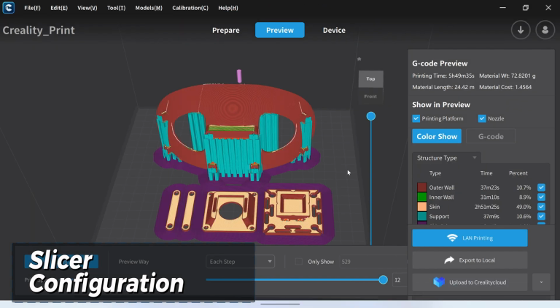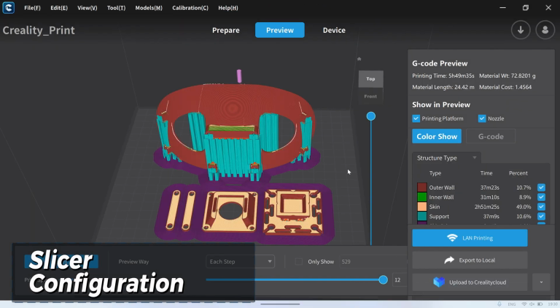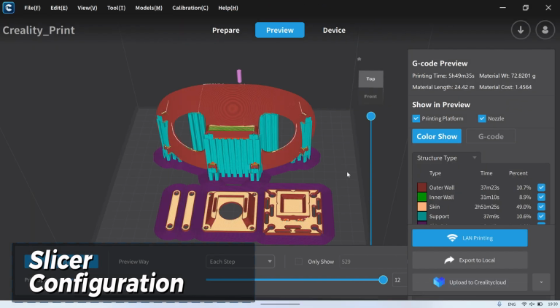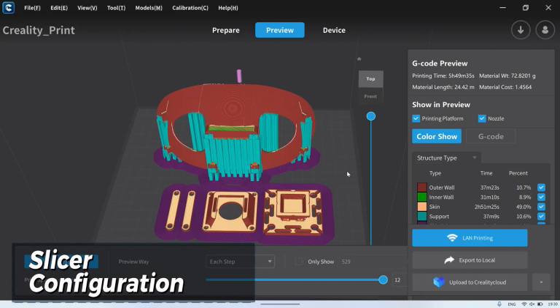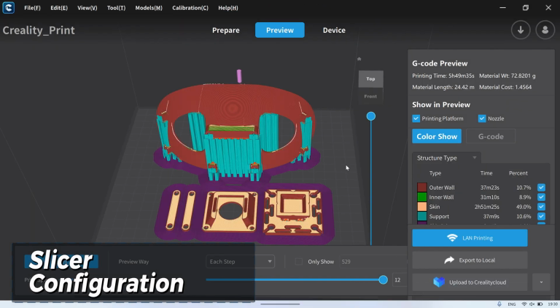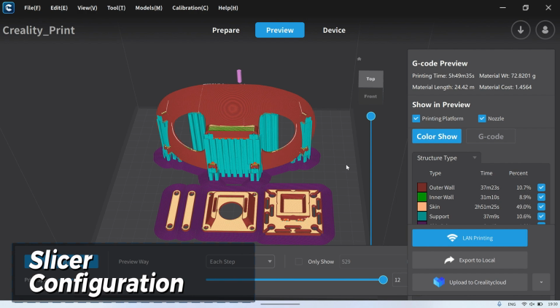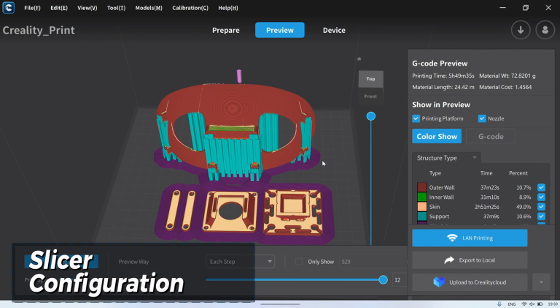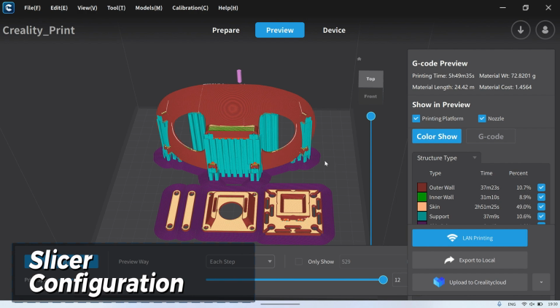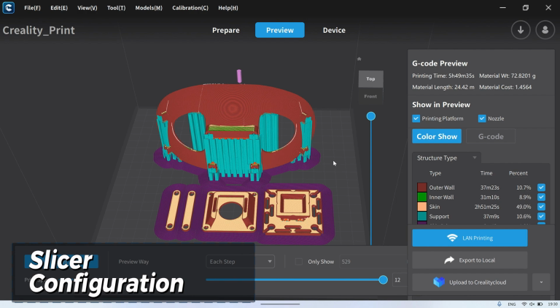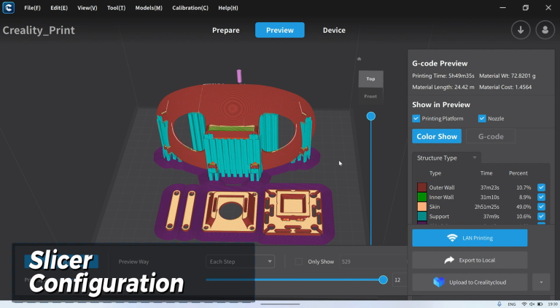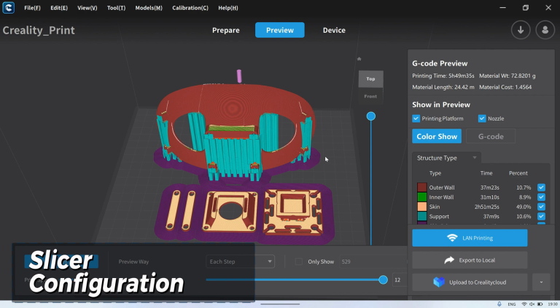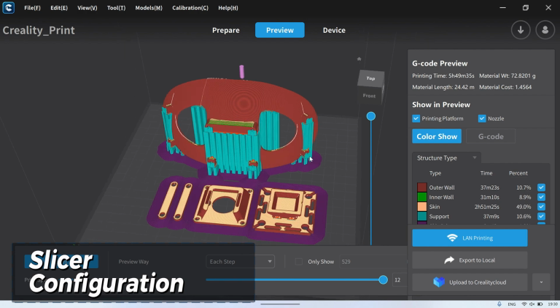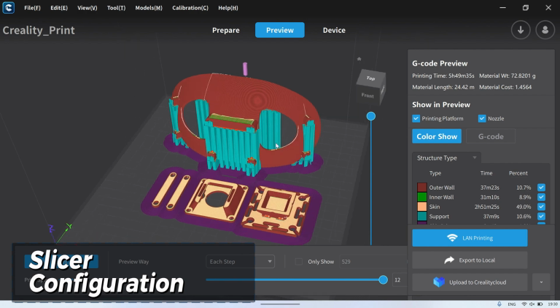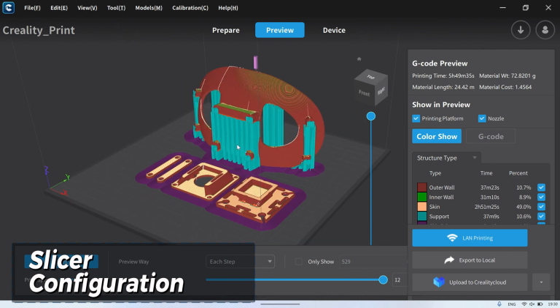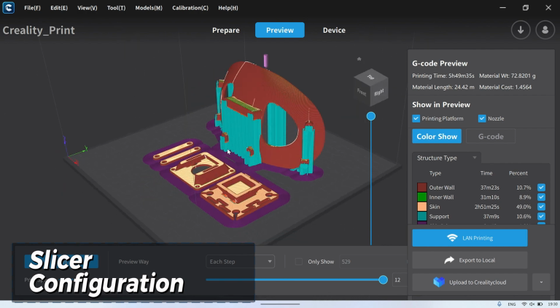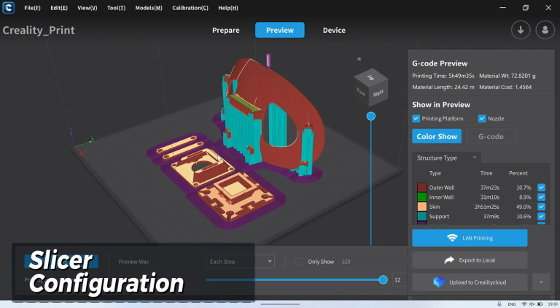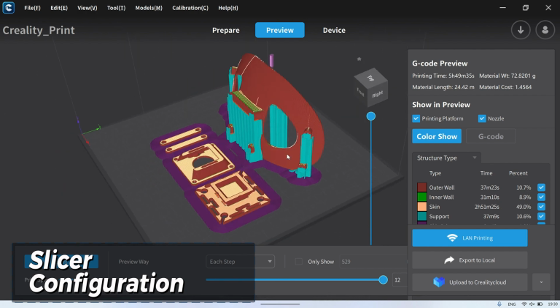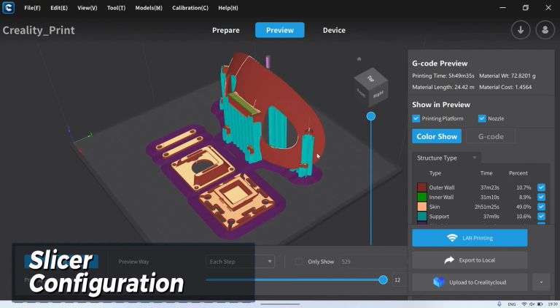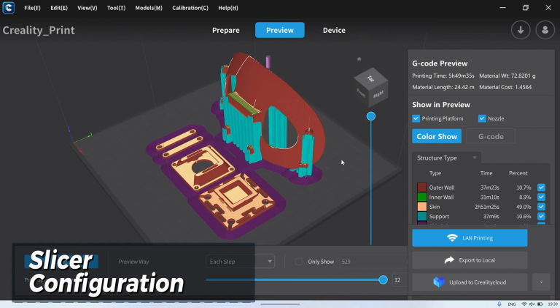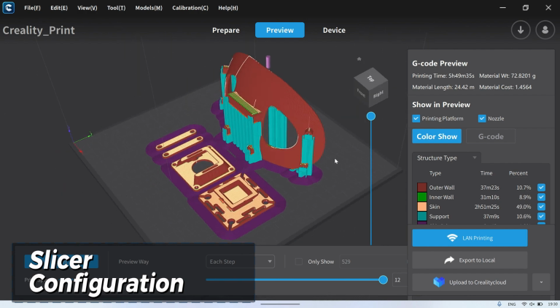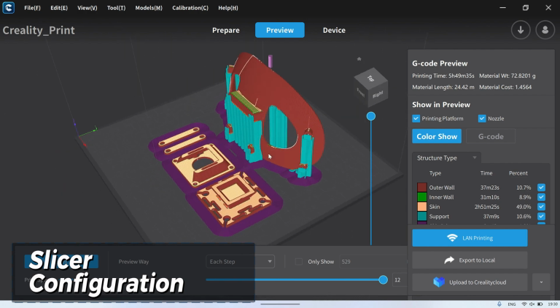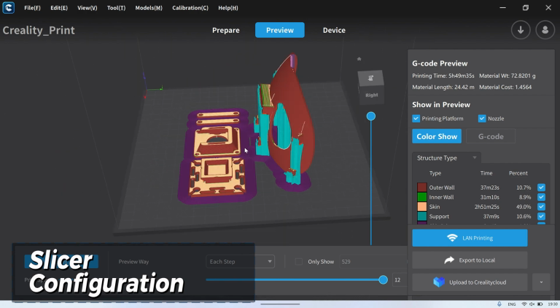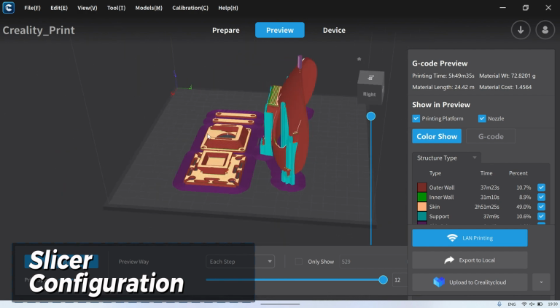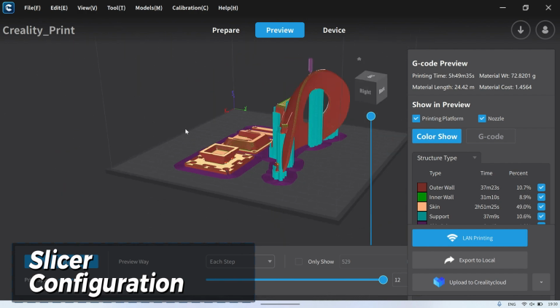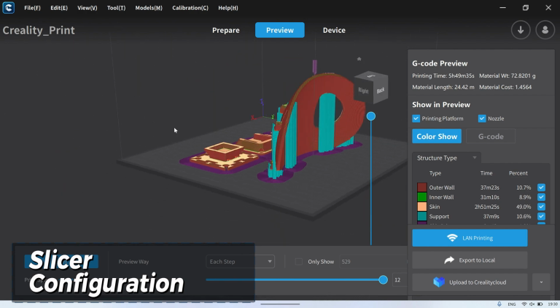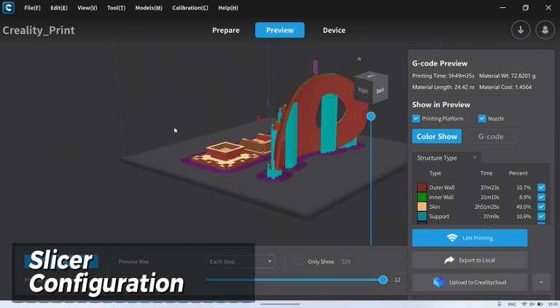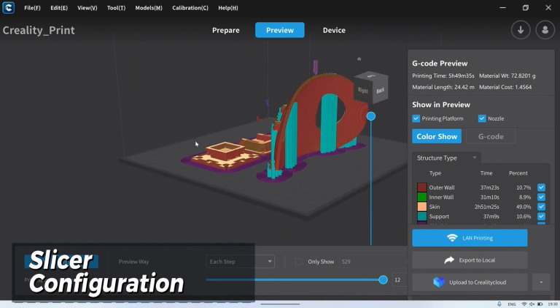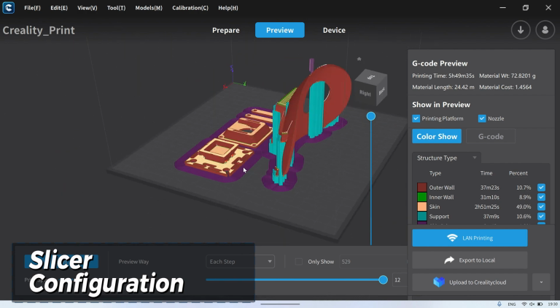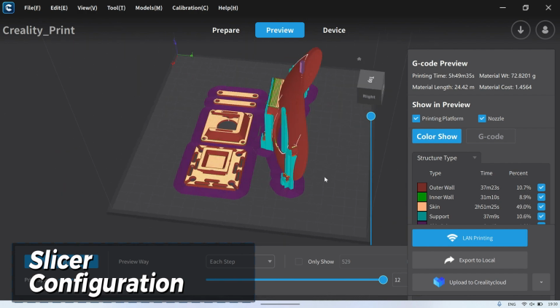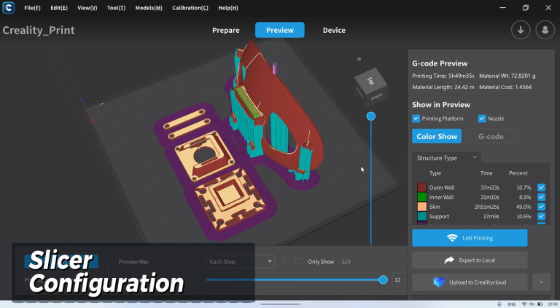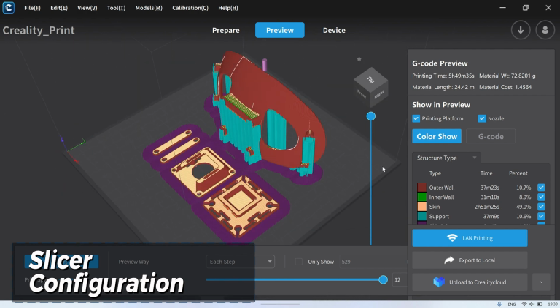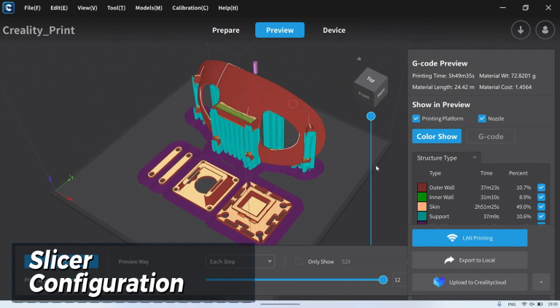In this video, I used PLA material, but you can use ABS to make this headstrap.